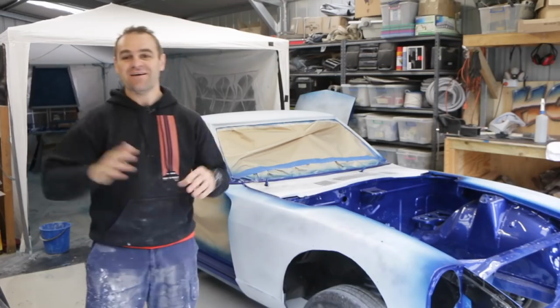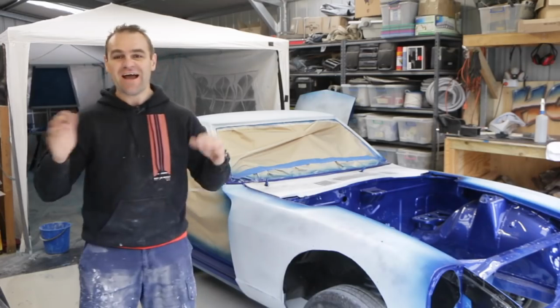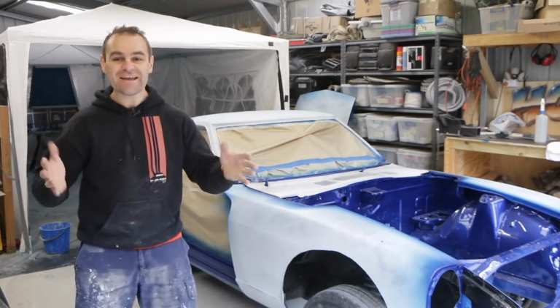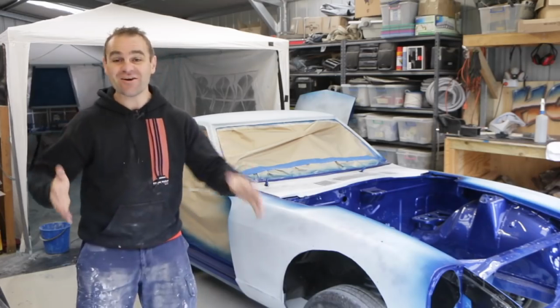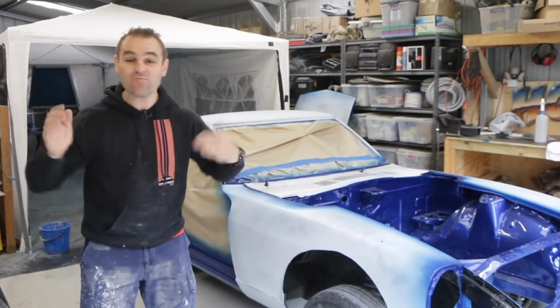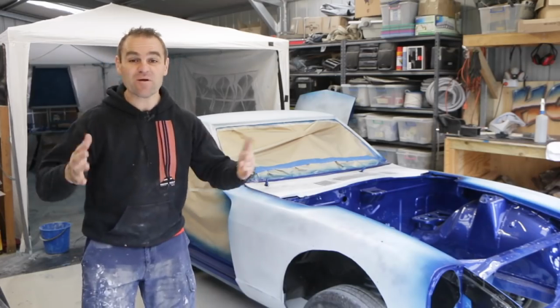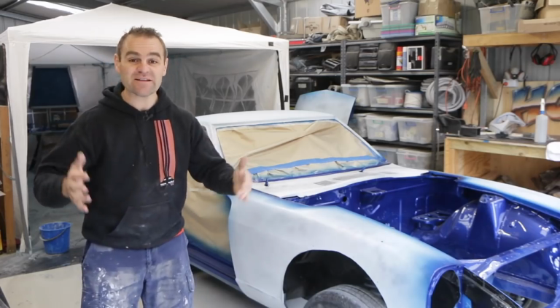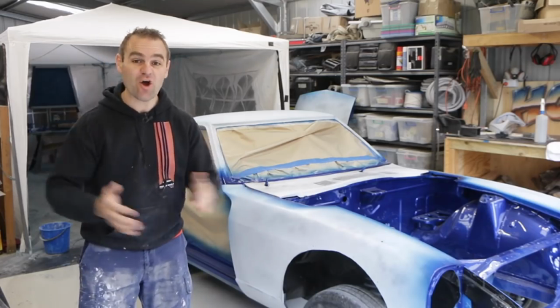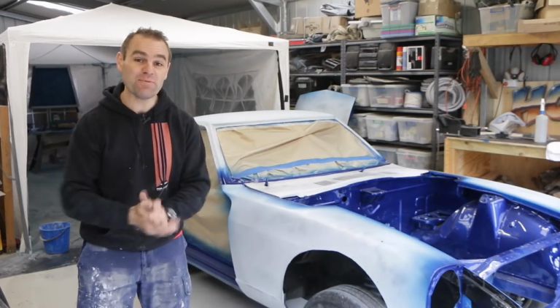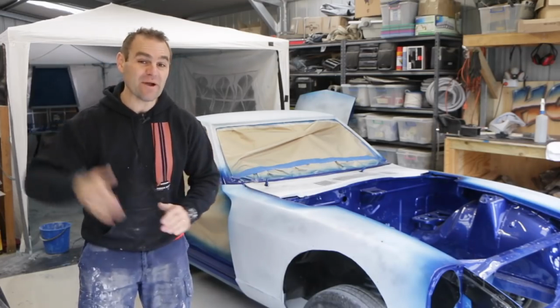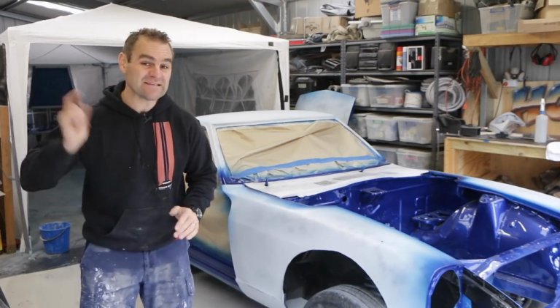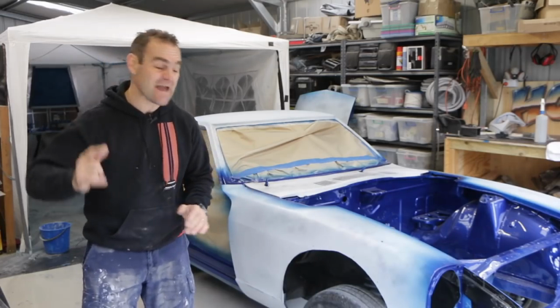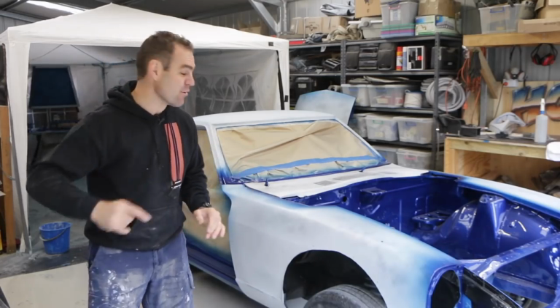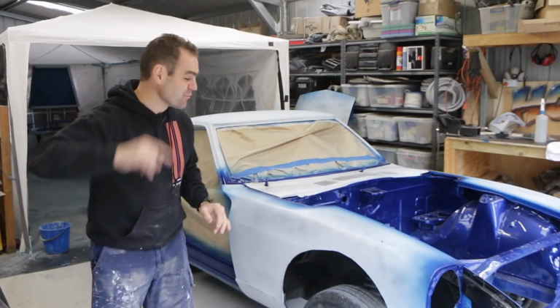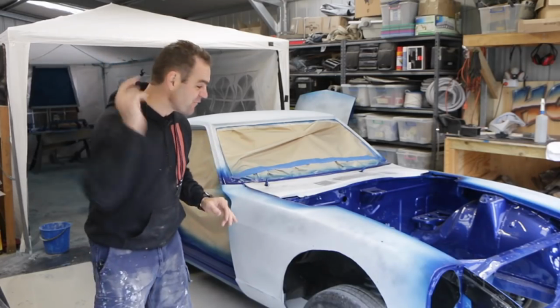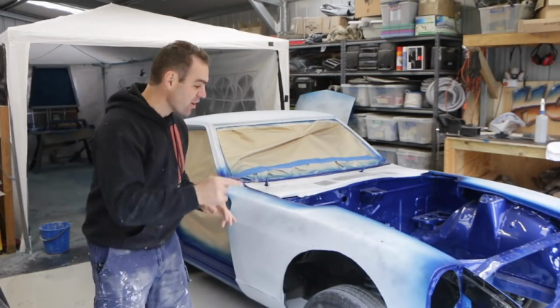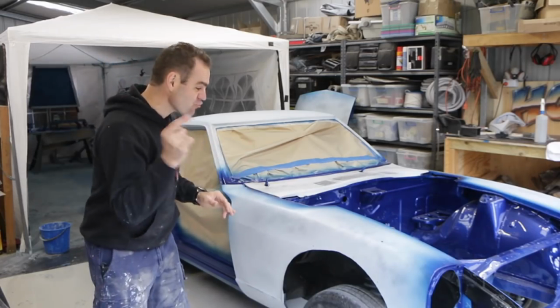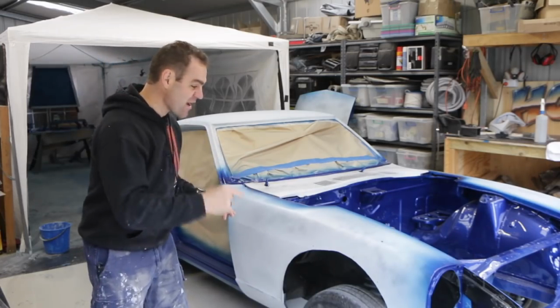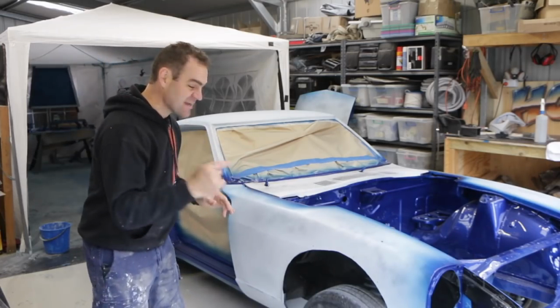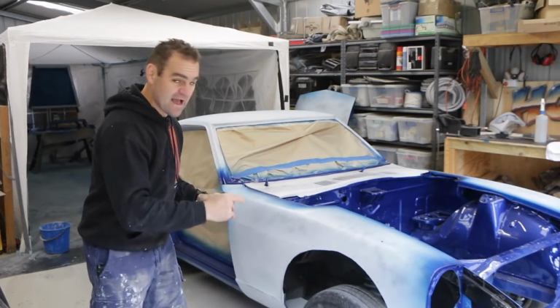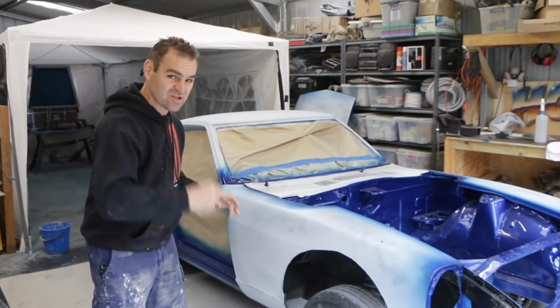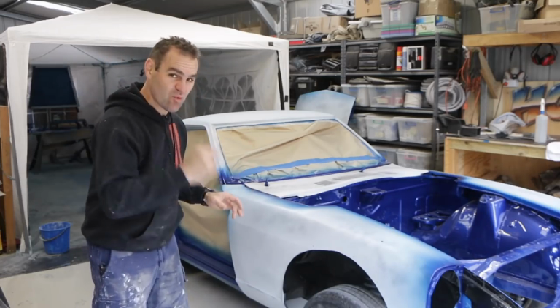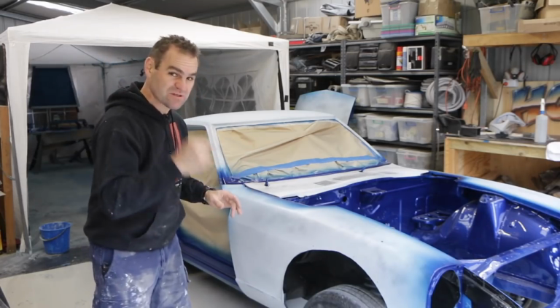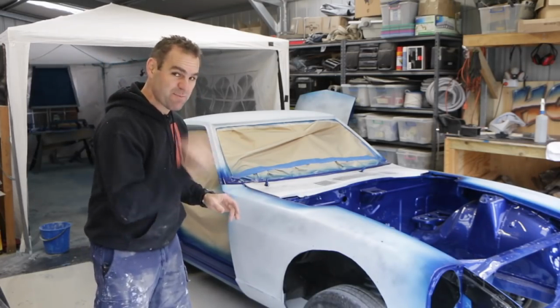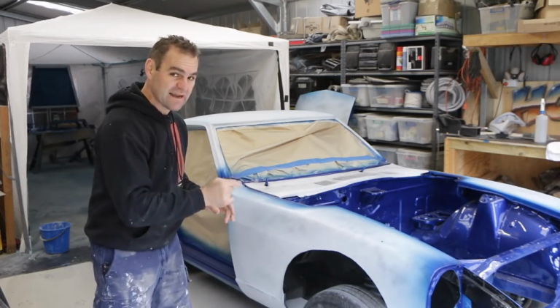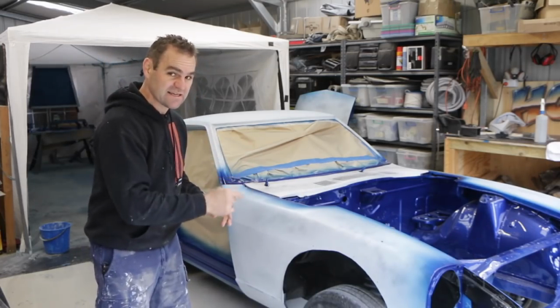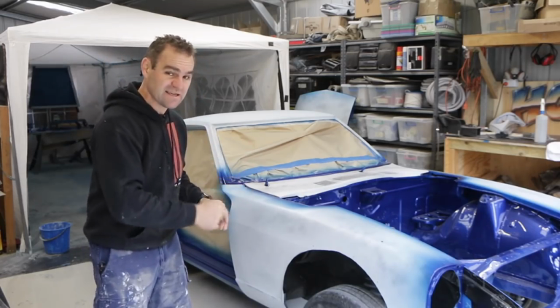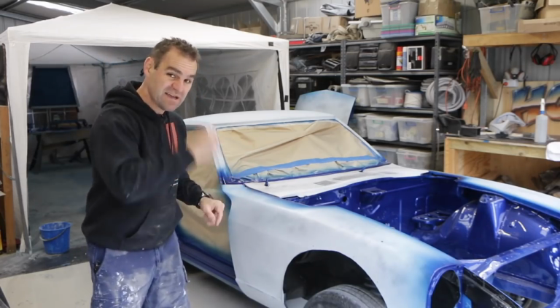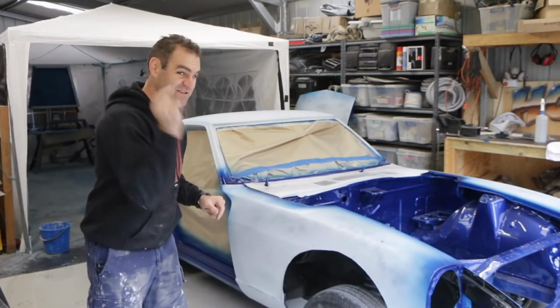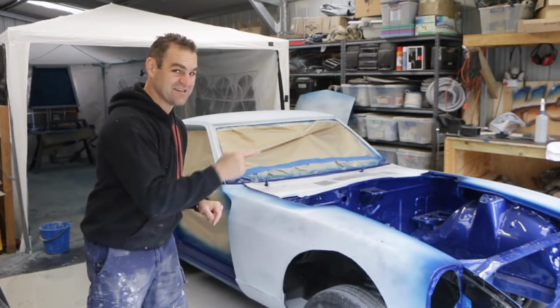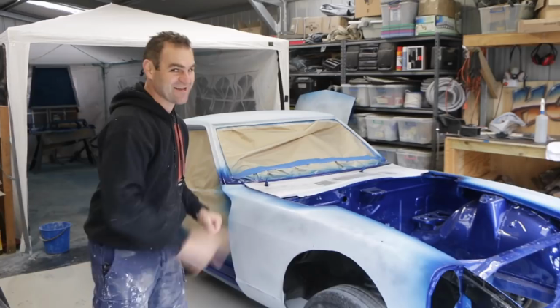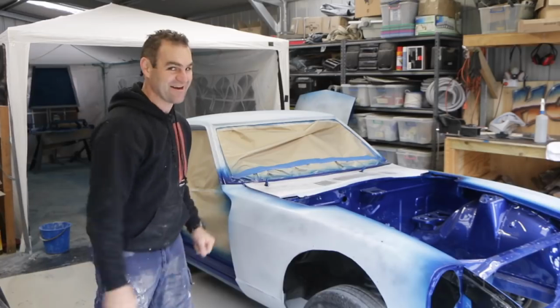Hey guys, welcome back to Home Built, and today we're on the final rundown towards painting the 680.